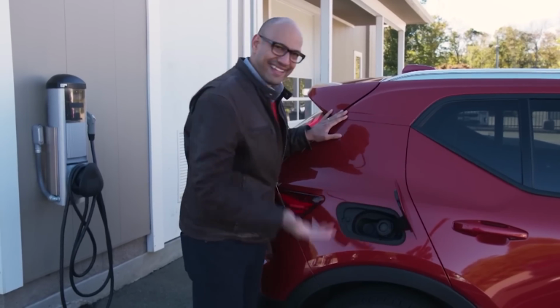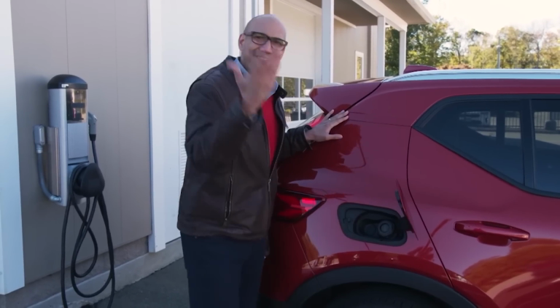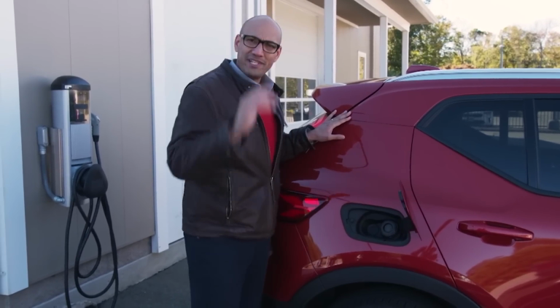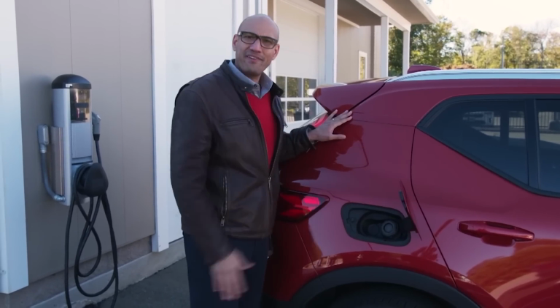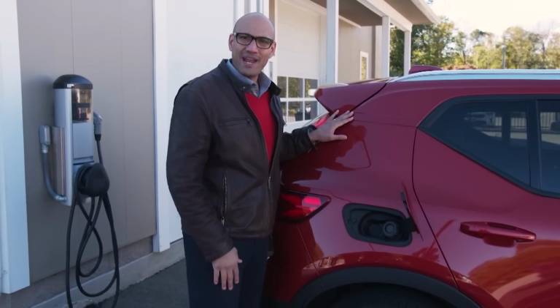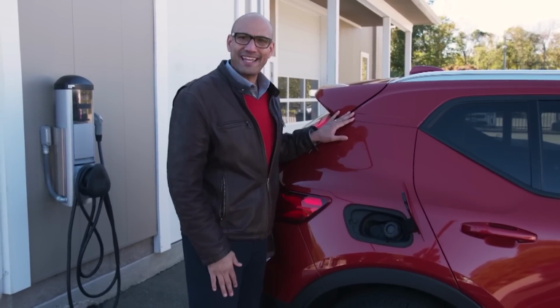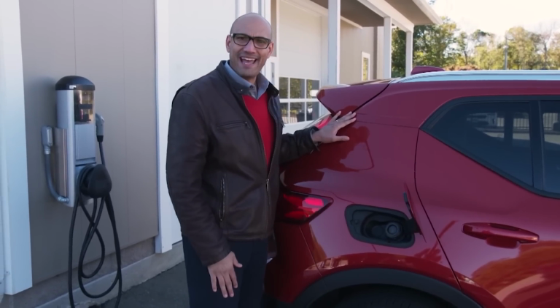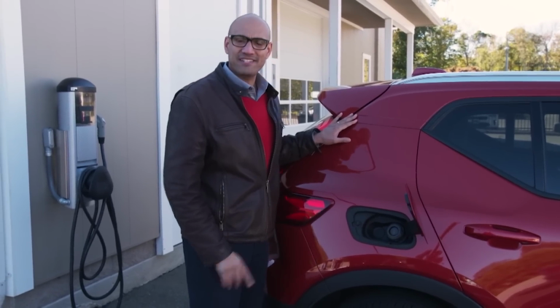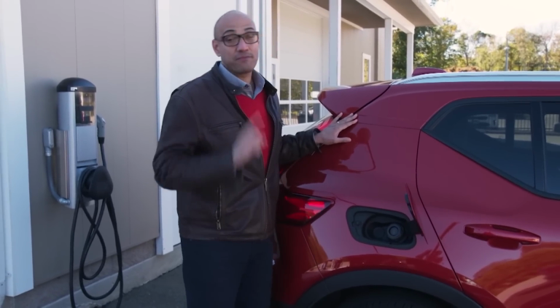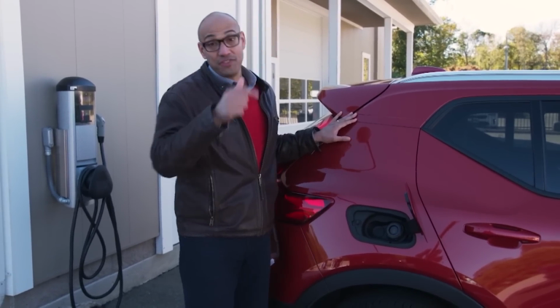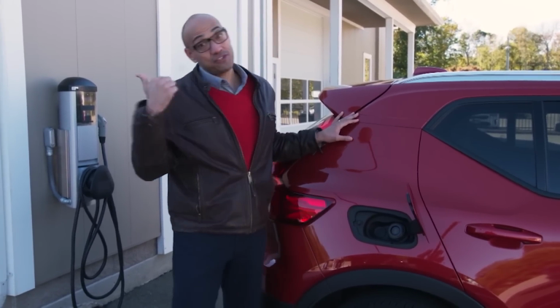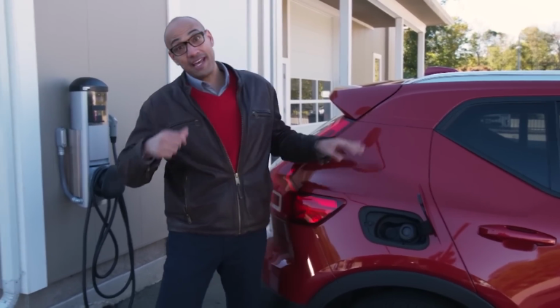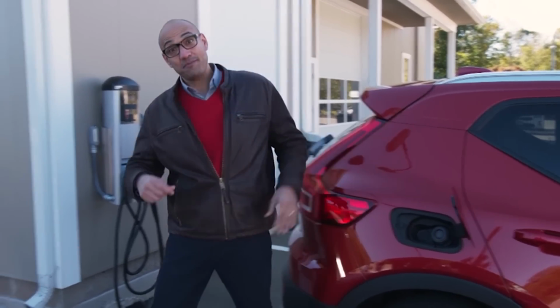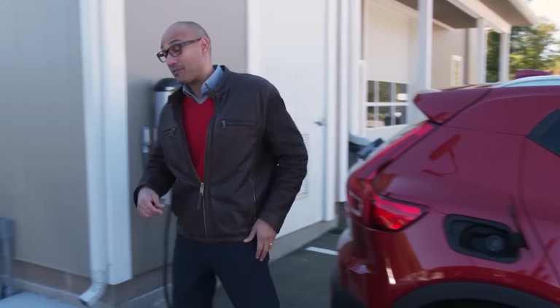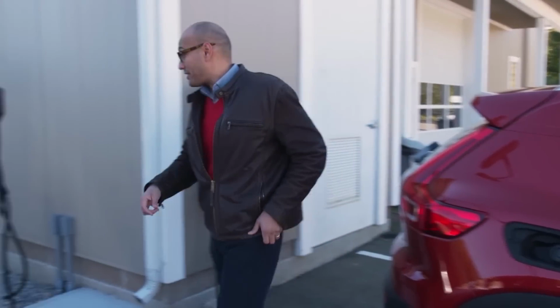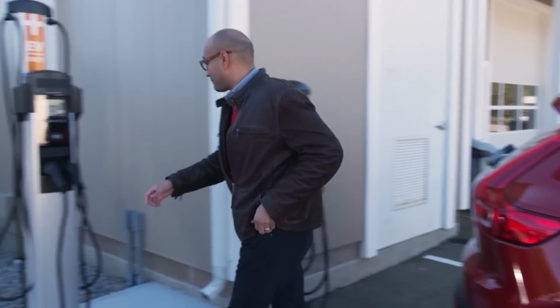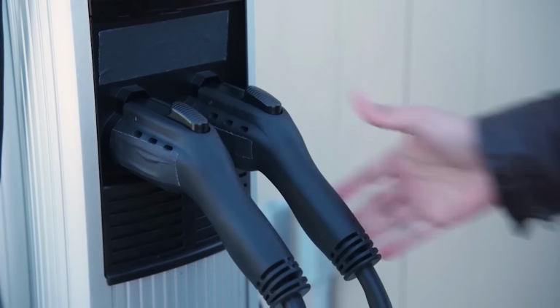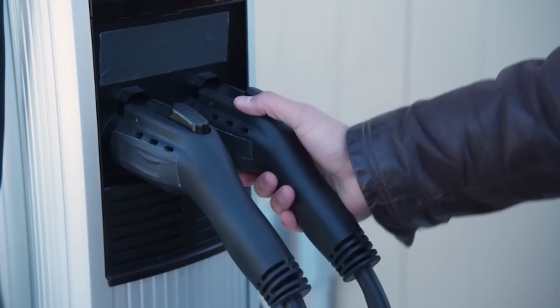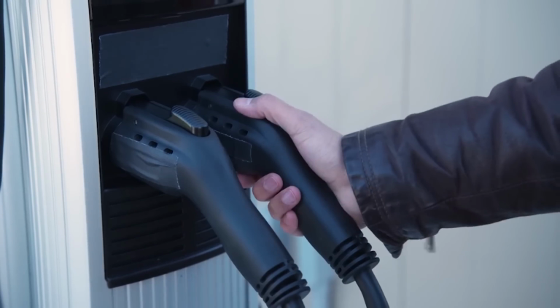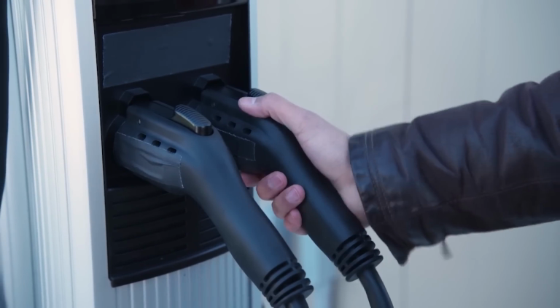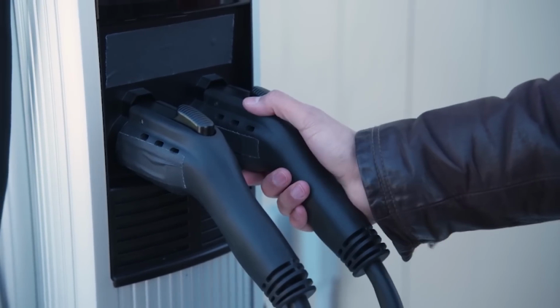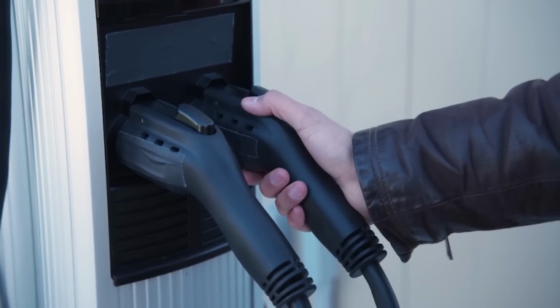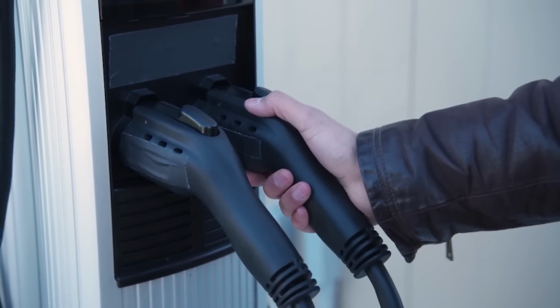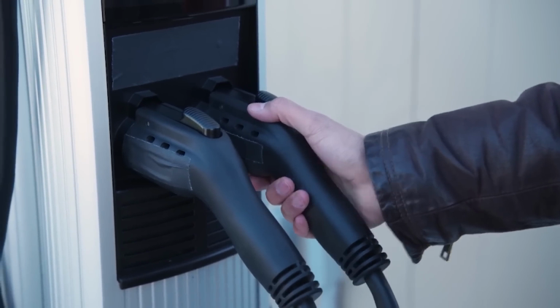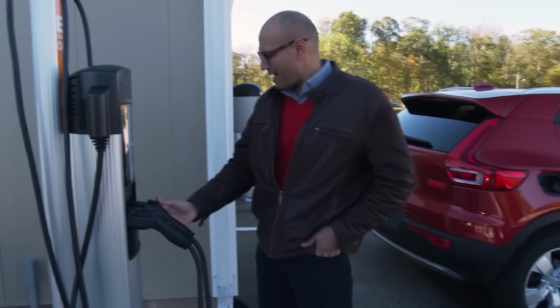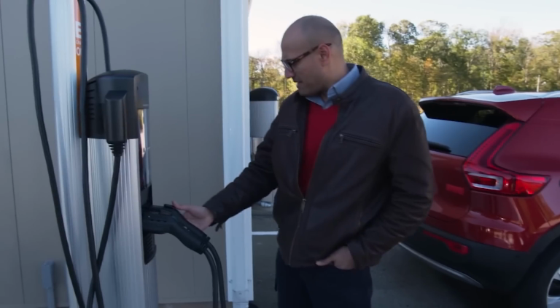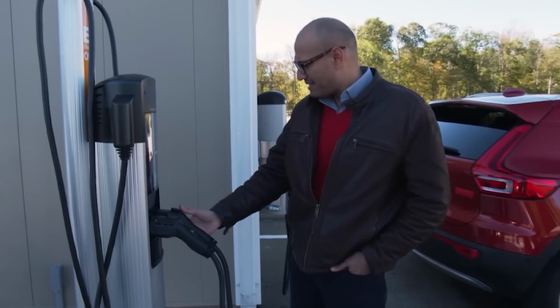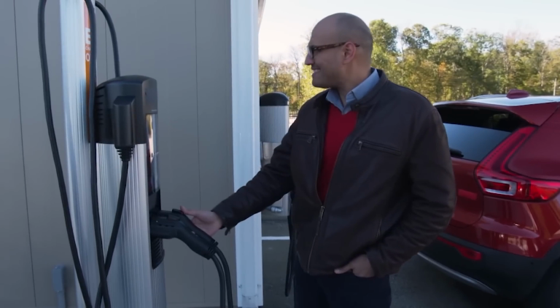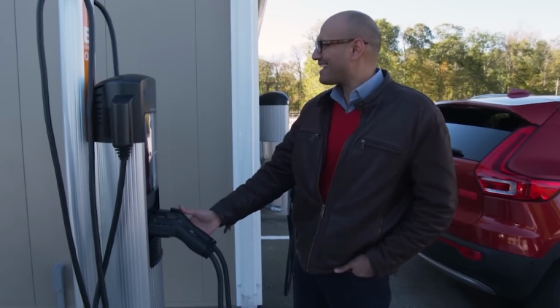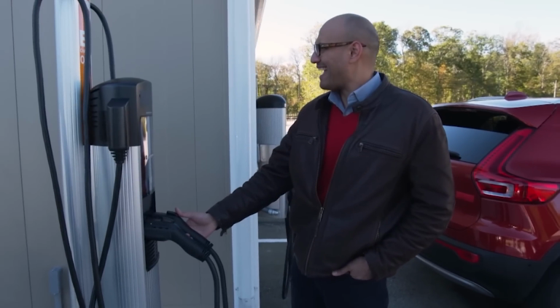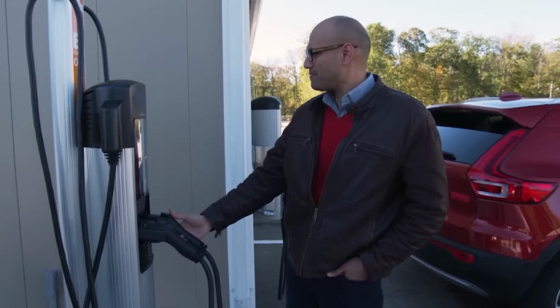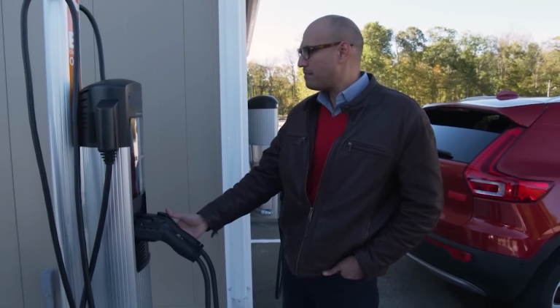Can you believe I ran out of gas? Good thing there's a gas pump right here. Hey, wait a minute. This is not a gas pump.